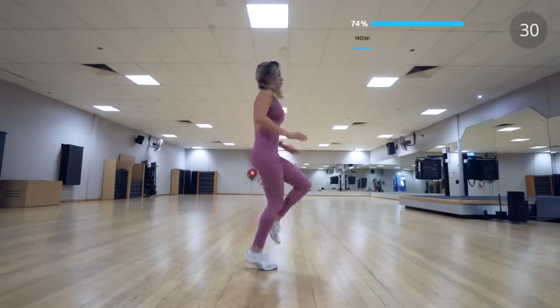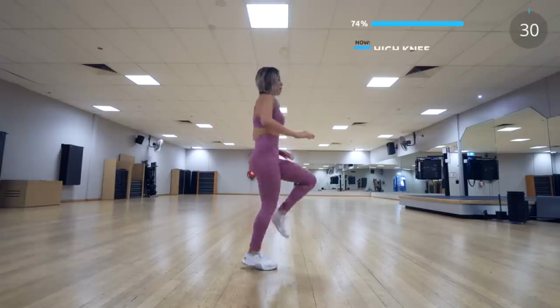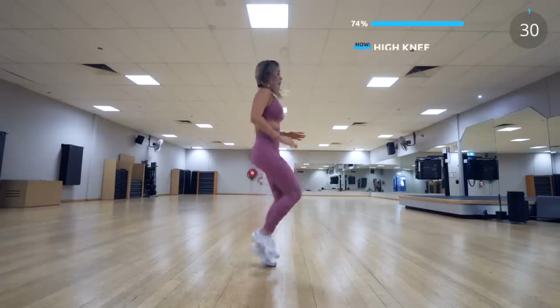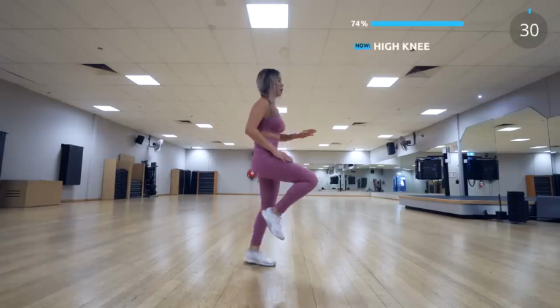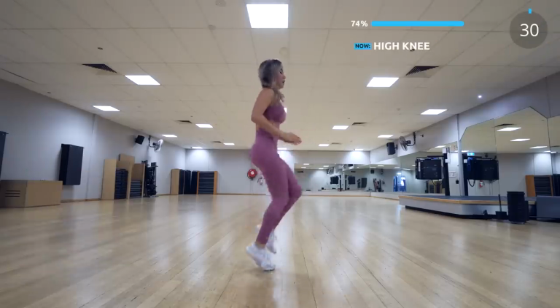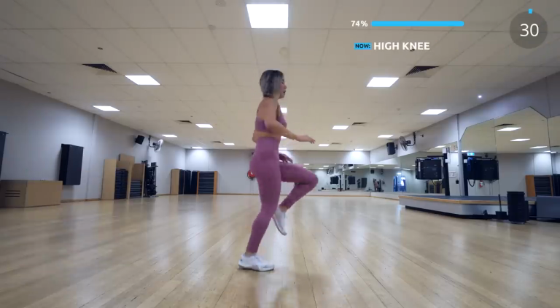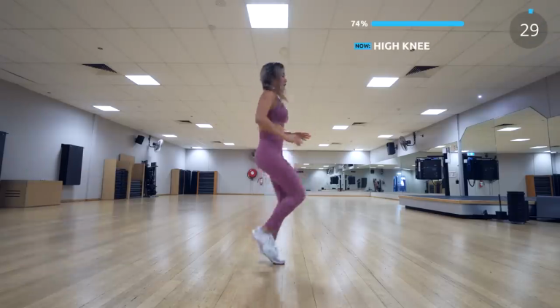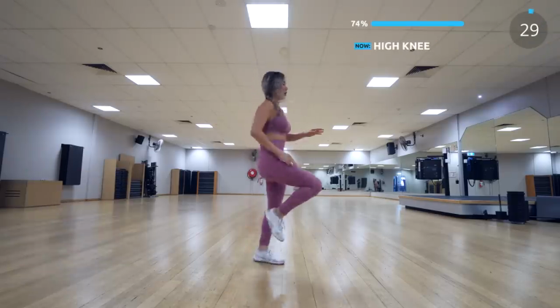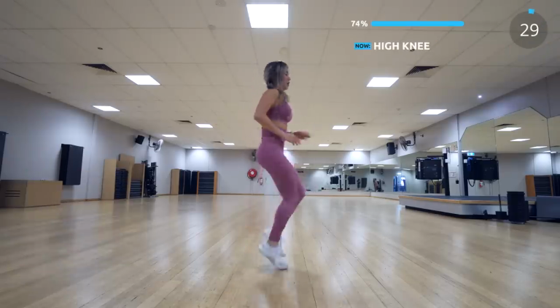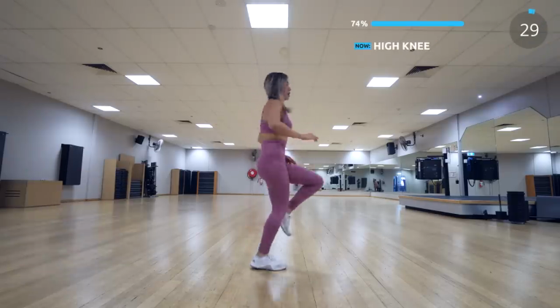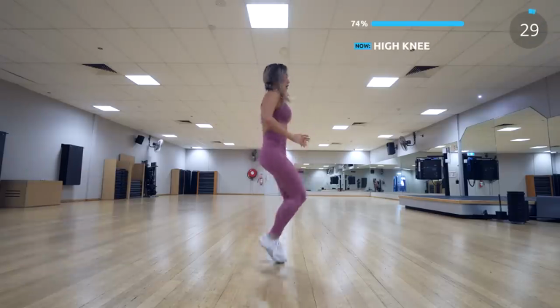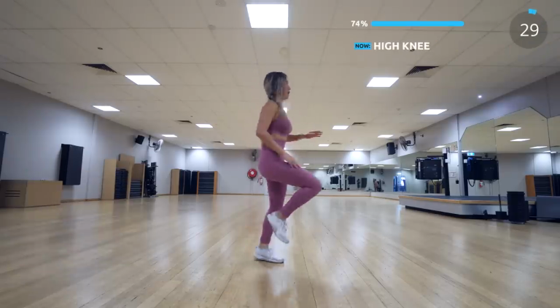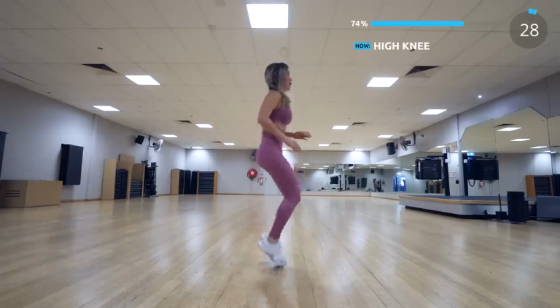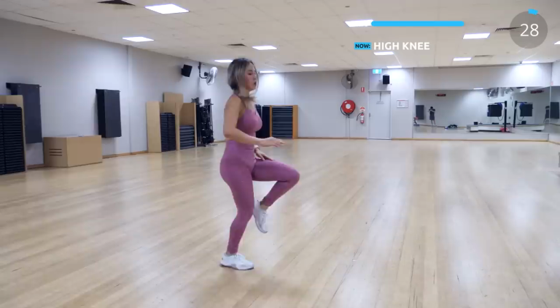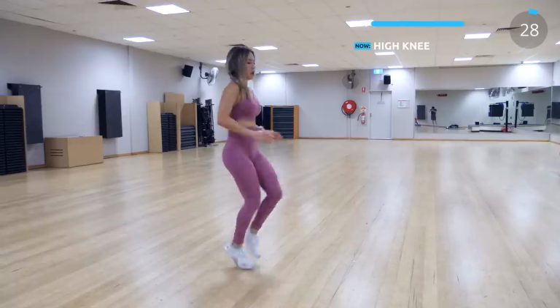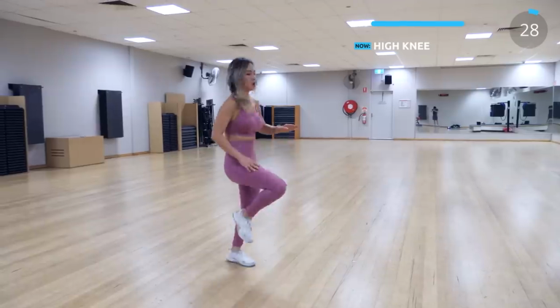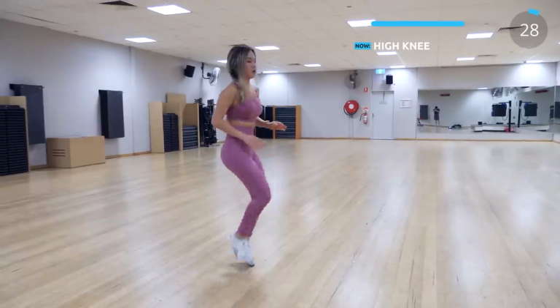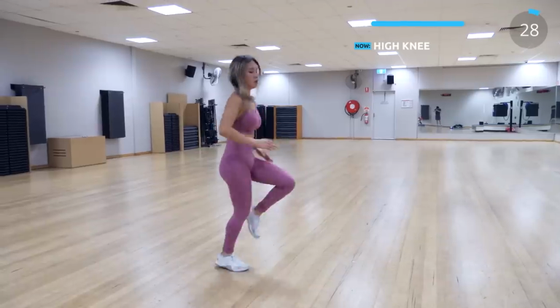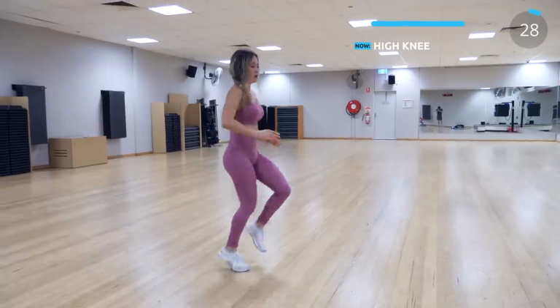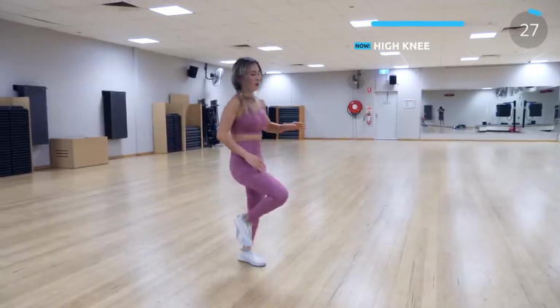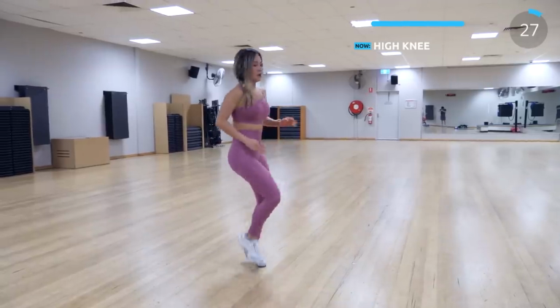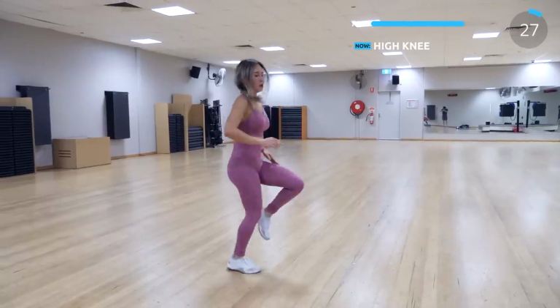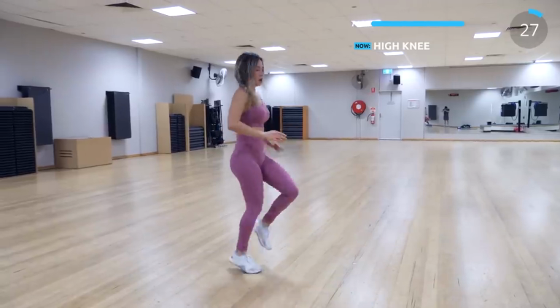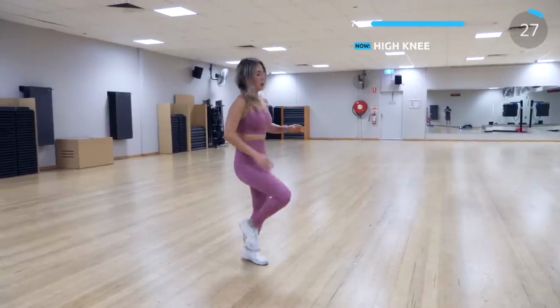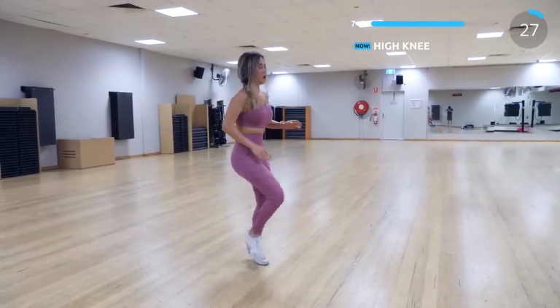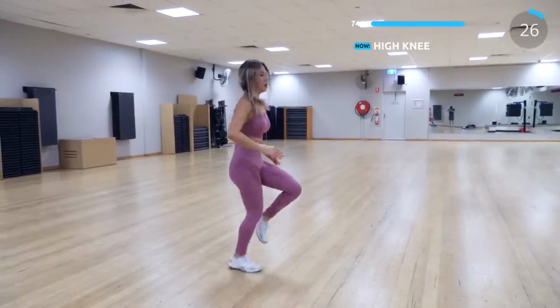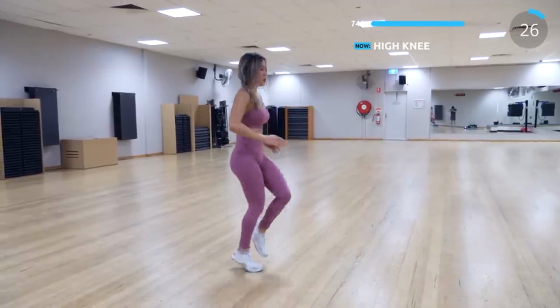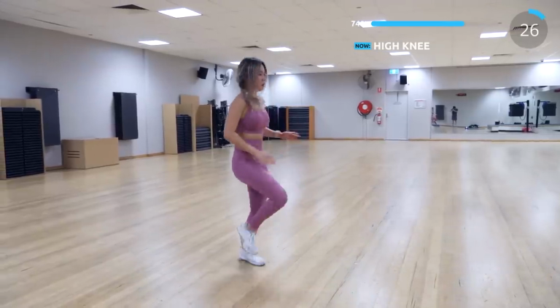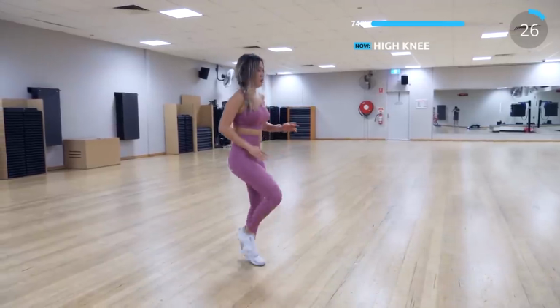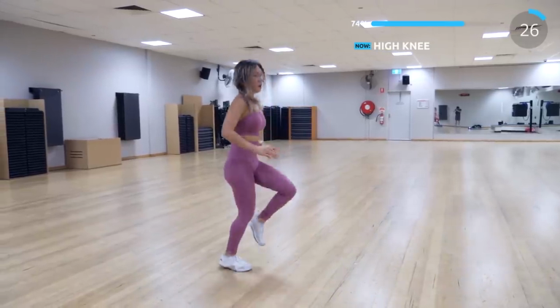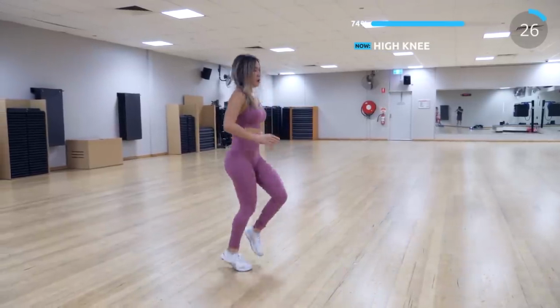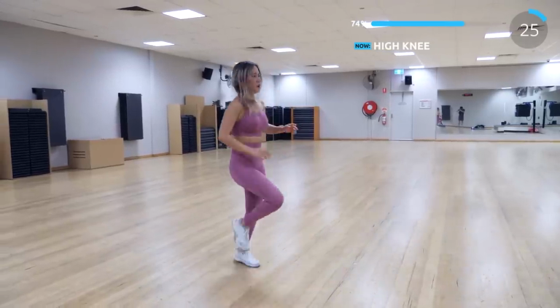The next exercise is high knee. Try to do it as fast as you can, but in good form, guys.